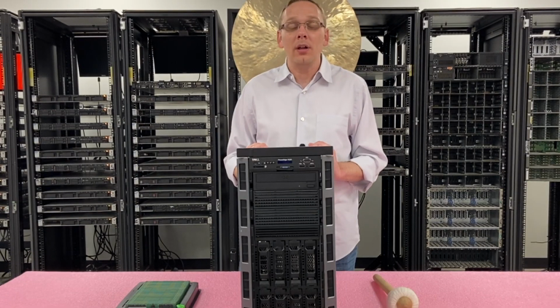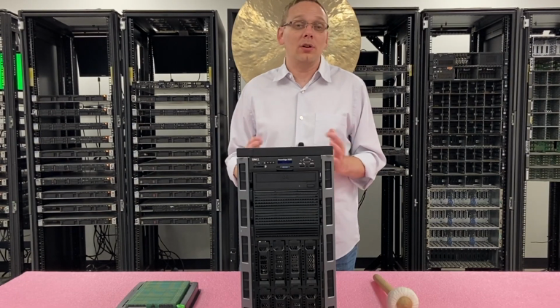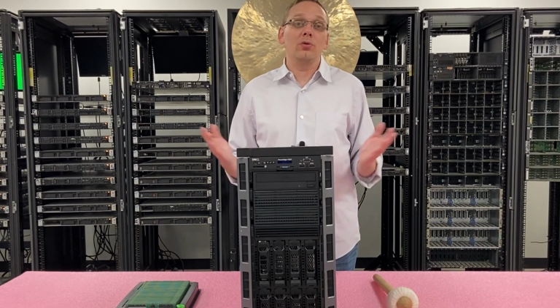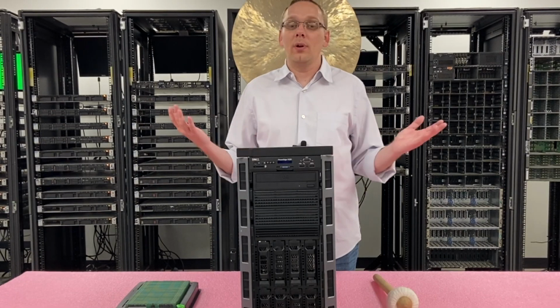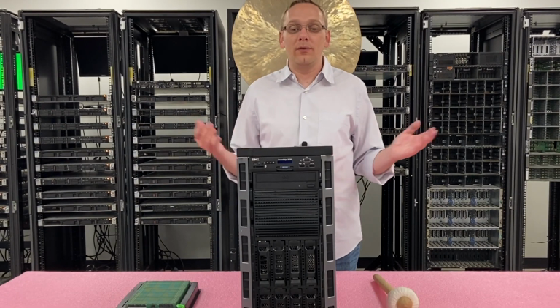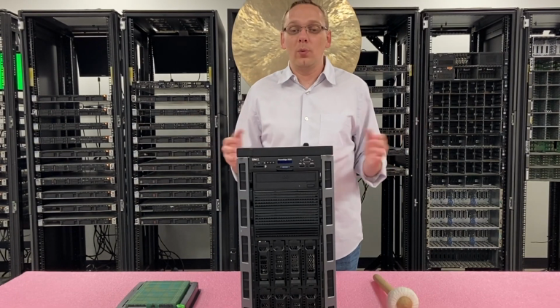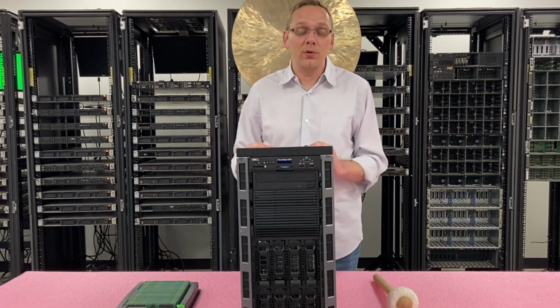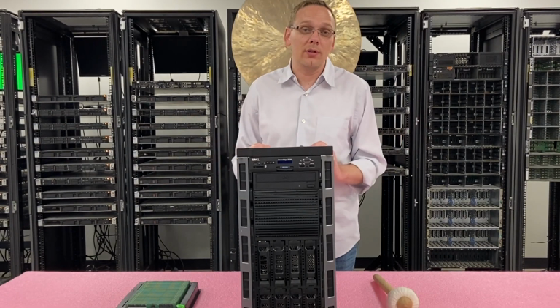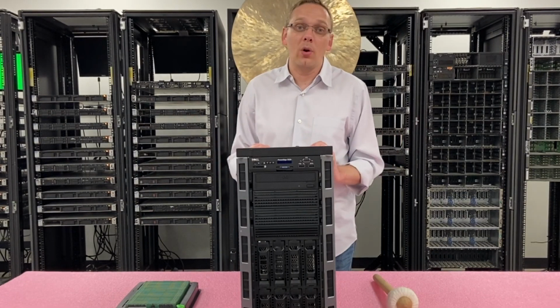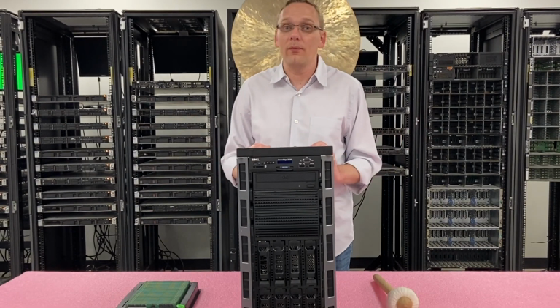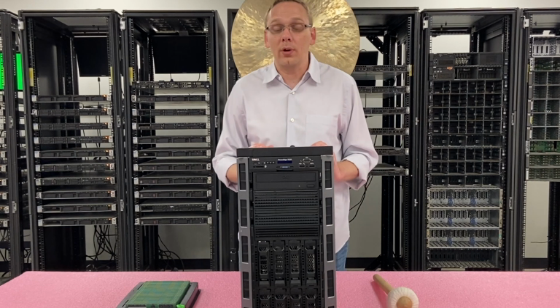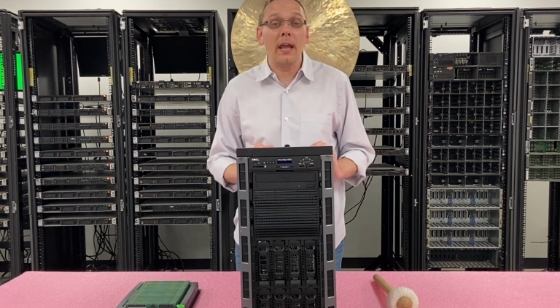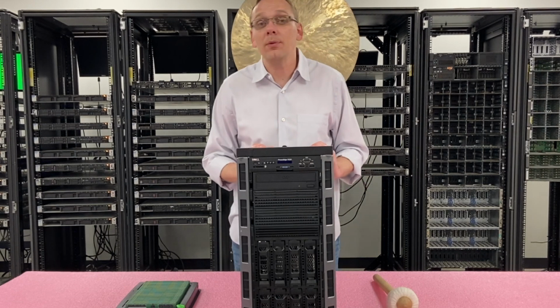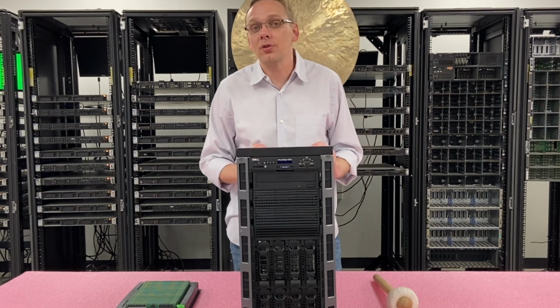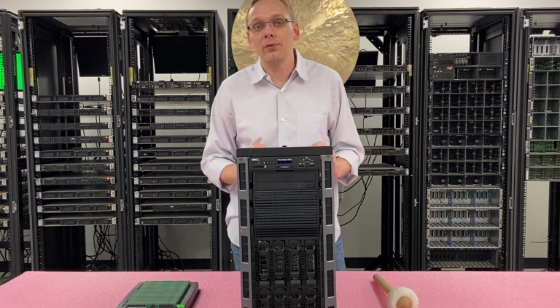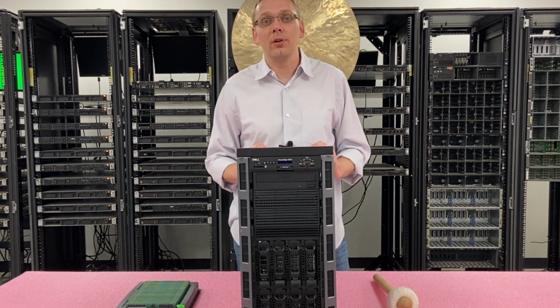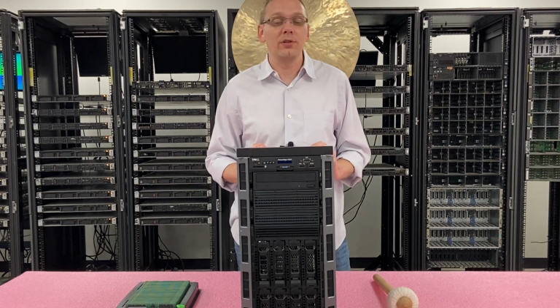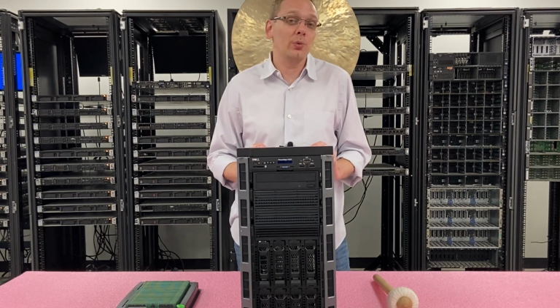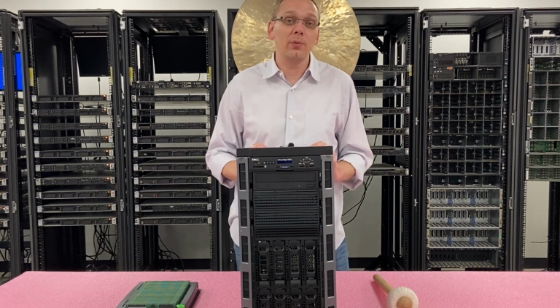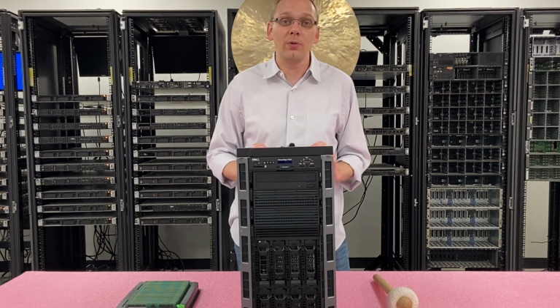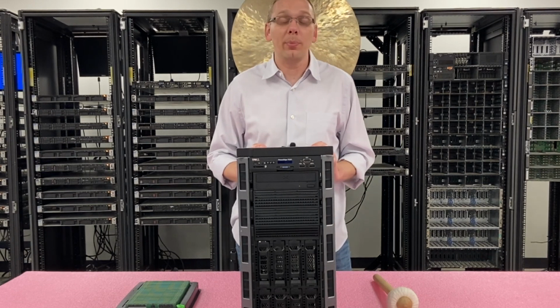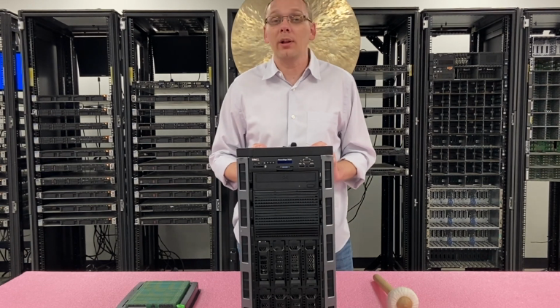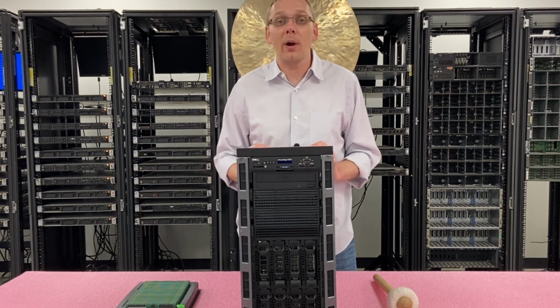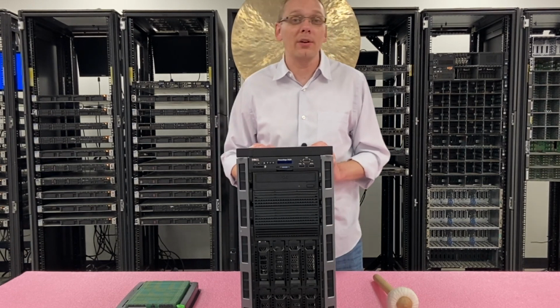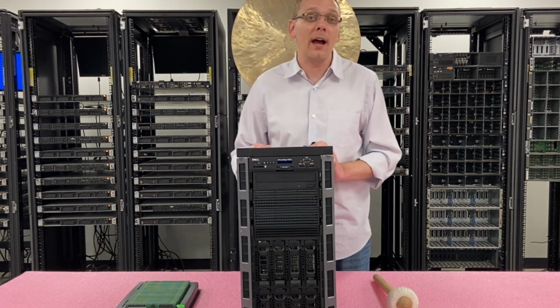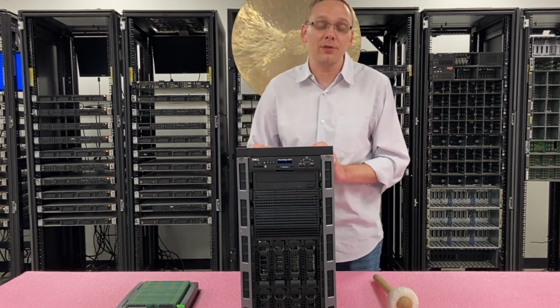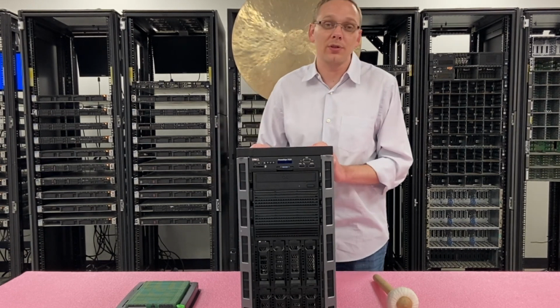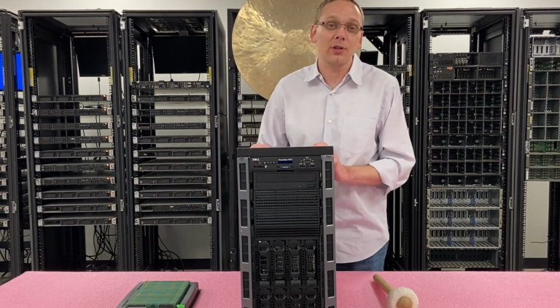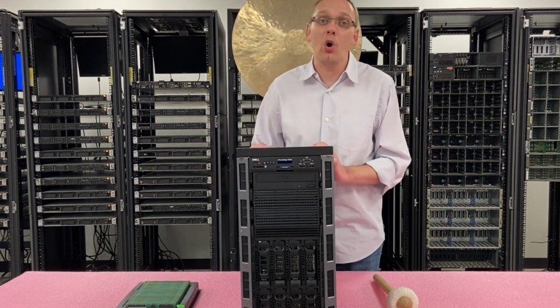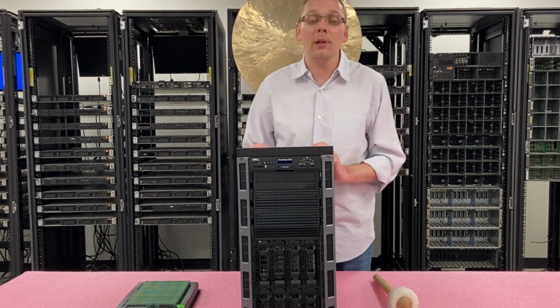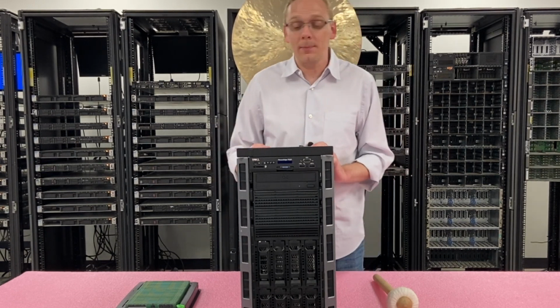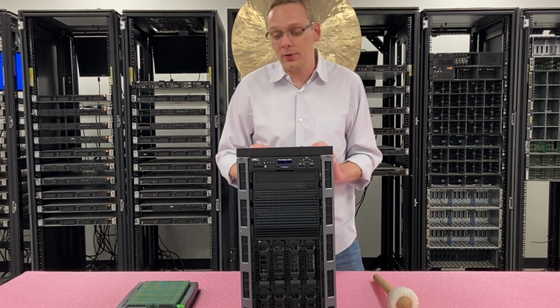It's also great if you want to use this at home for a gaming server, or you just want to play around at your house and use this as a home lab server.